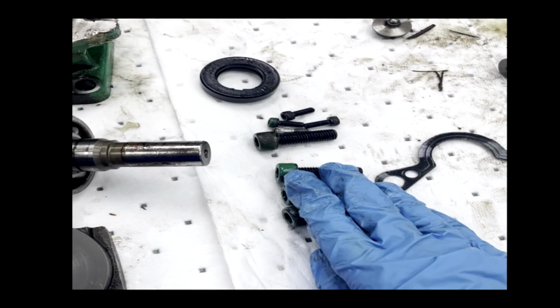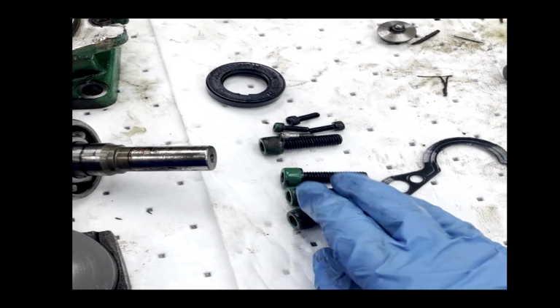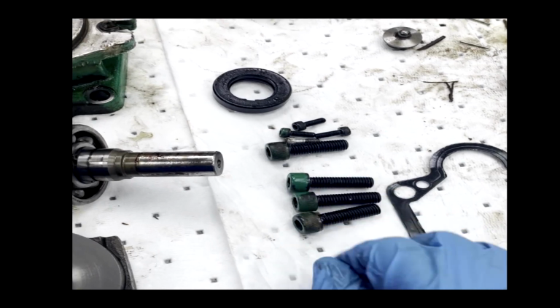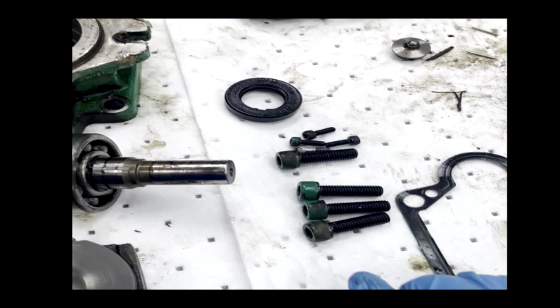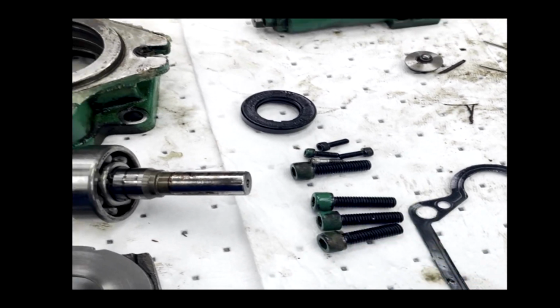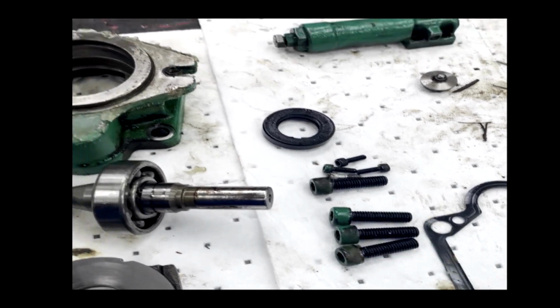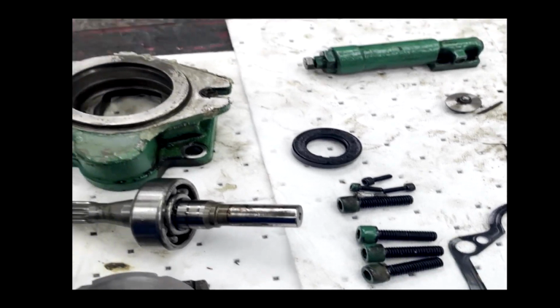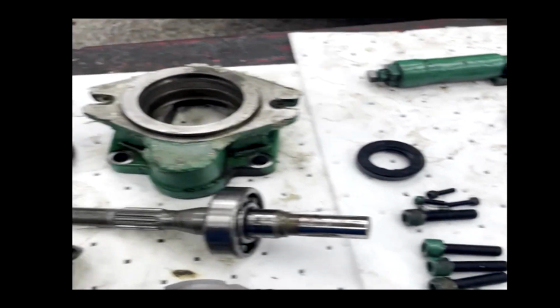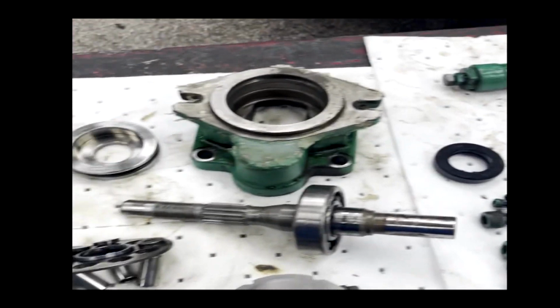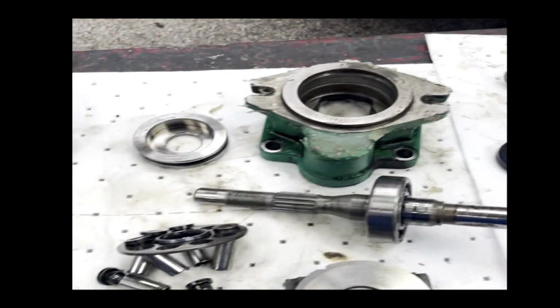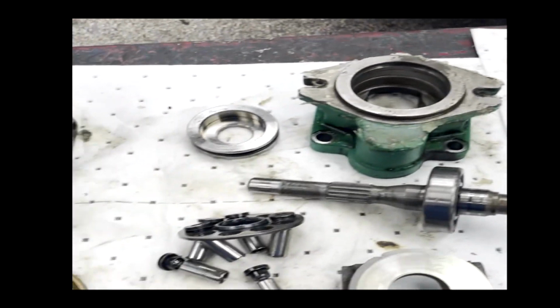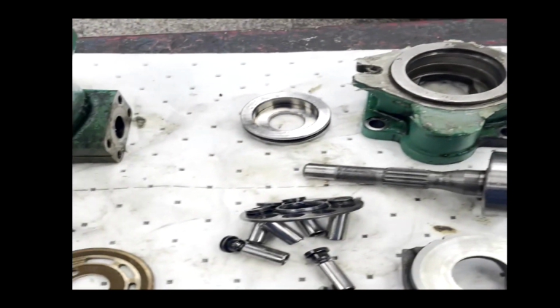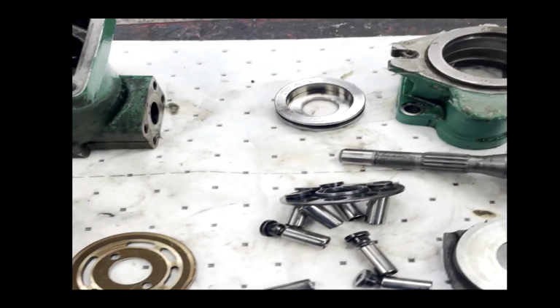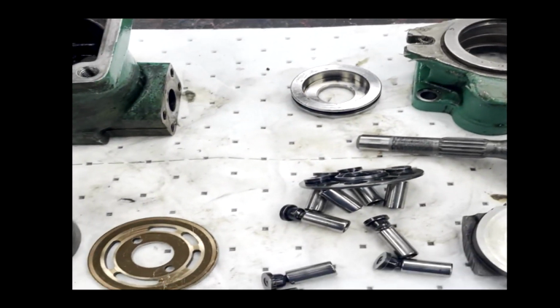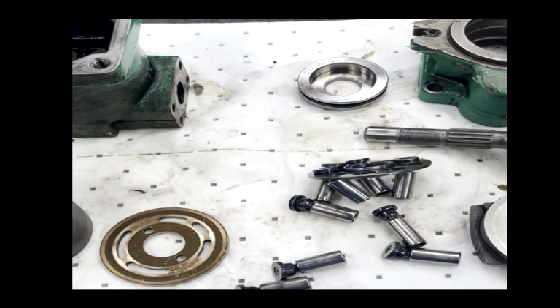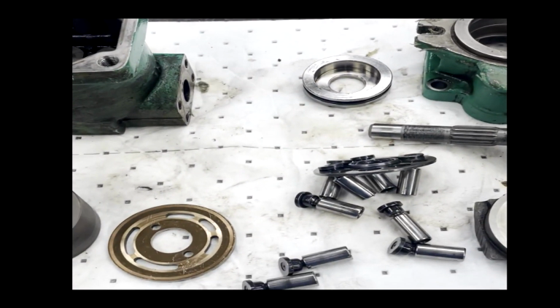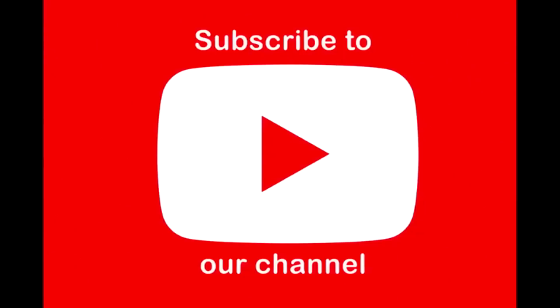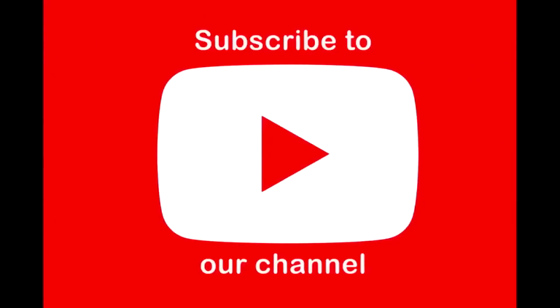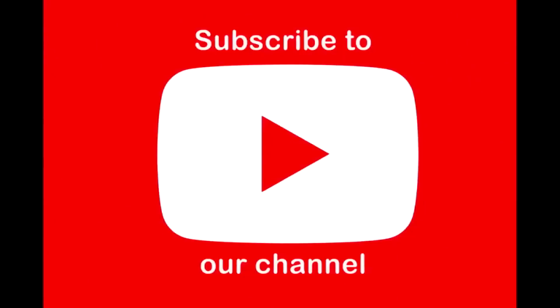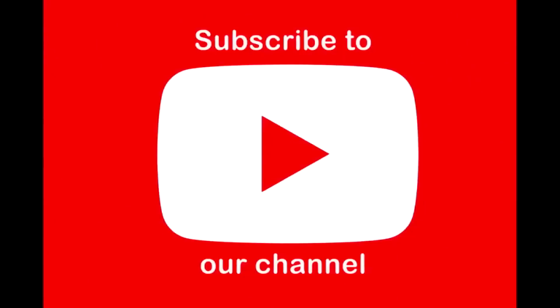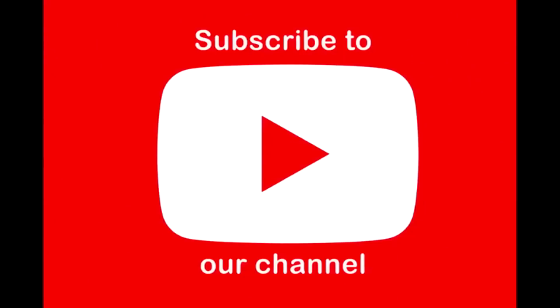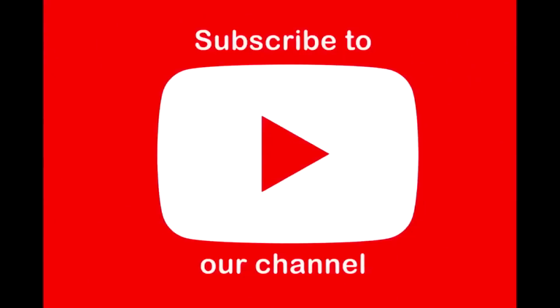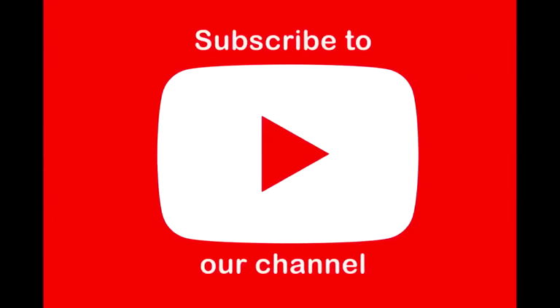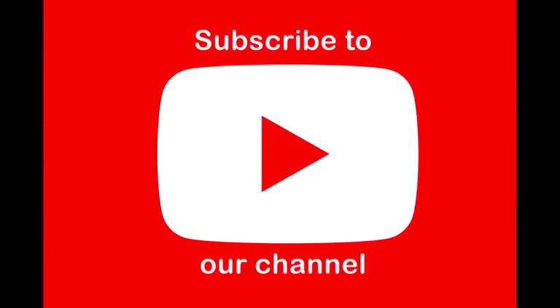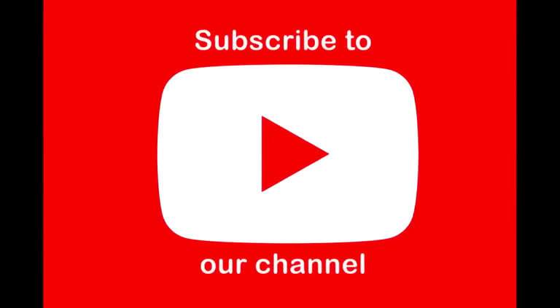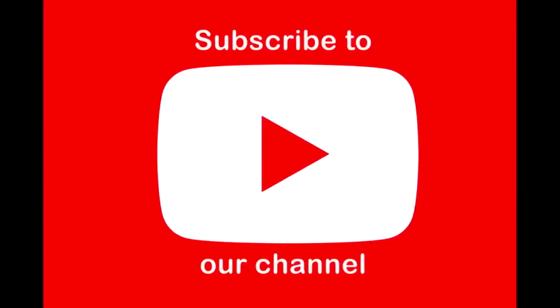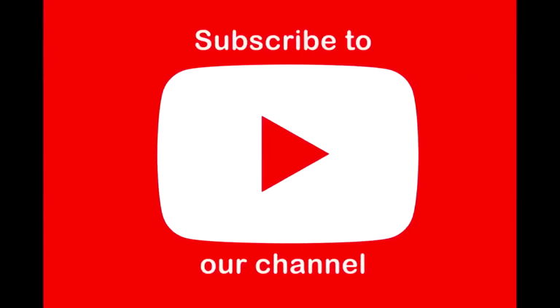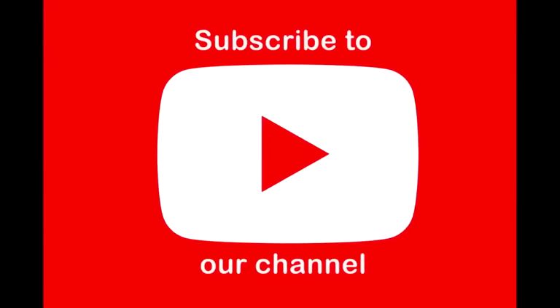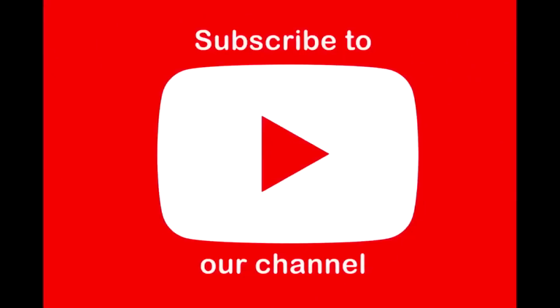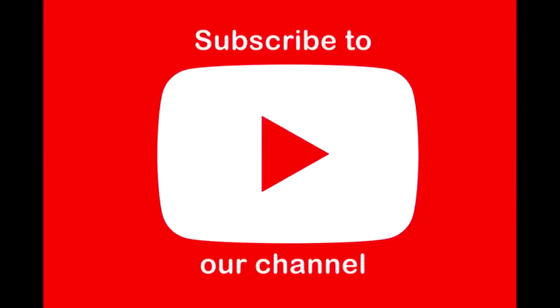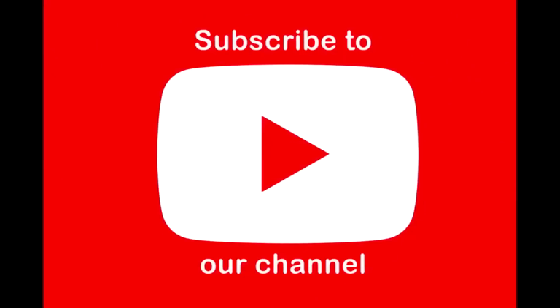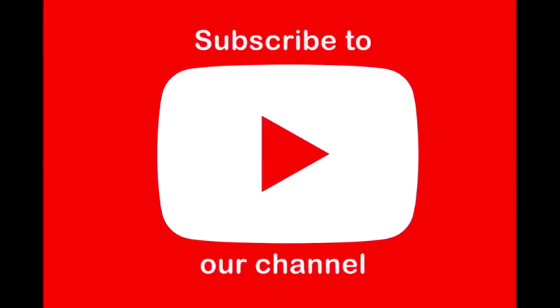Thank you for watching. For more videos, subscribe to our channel.